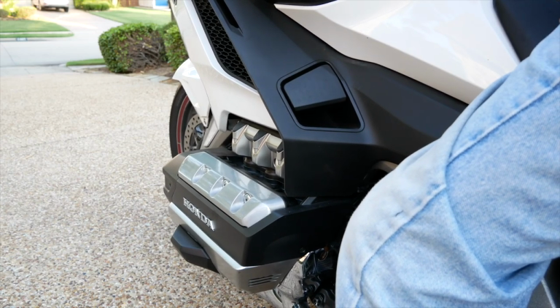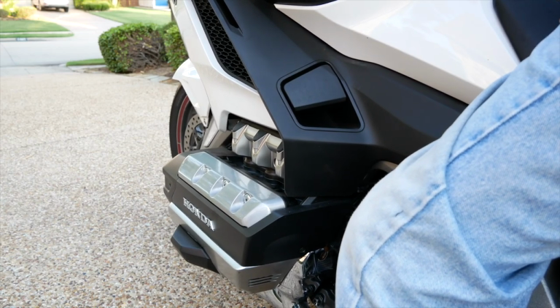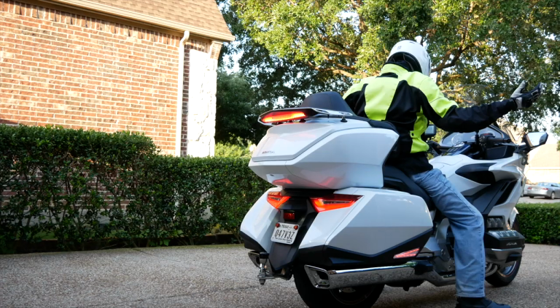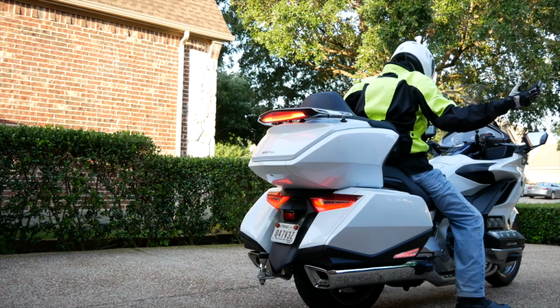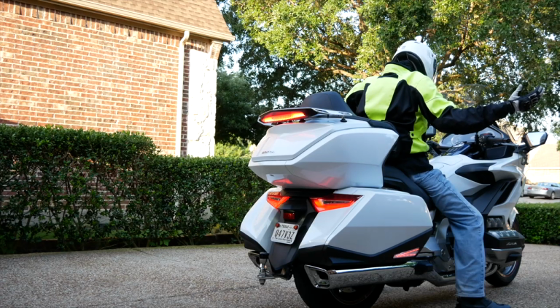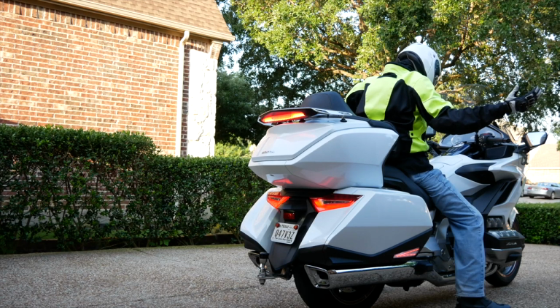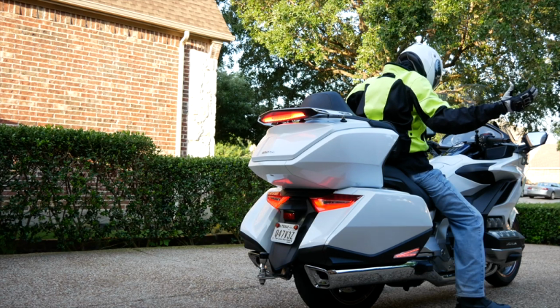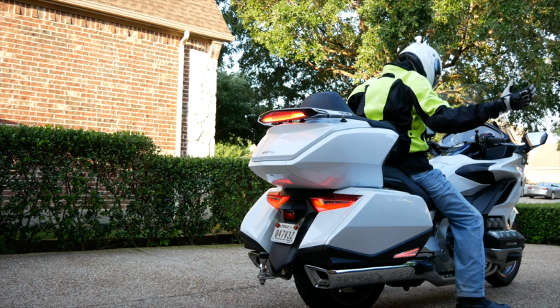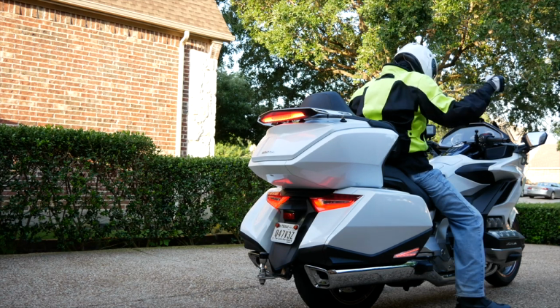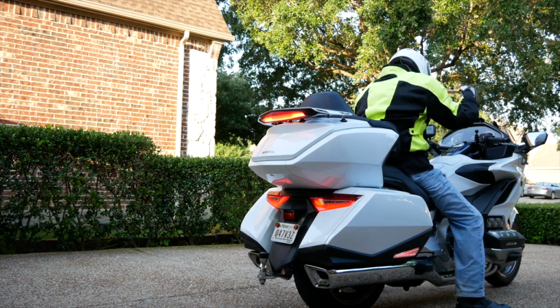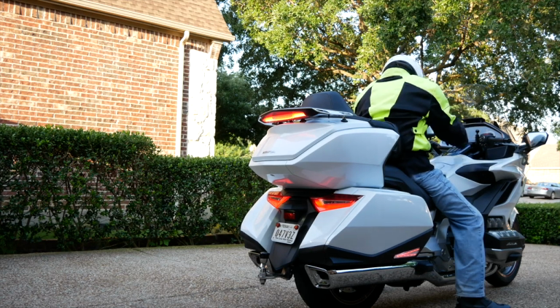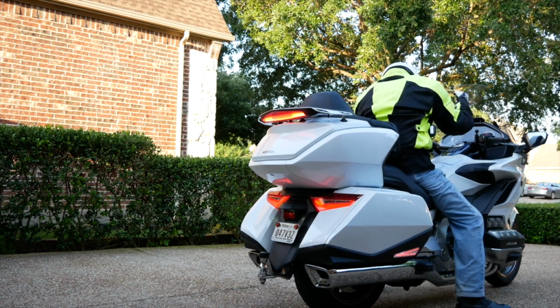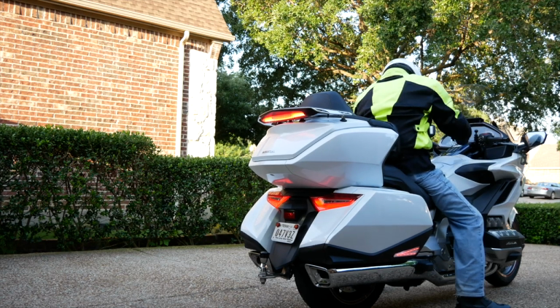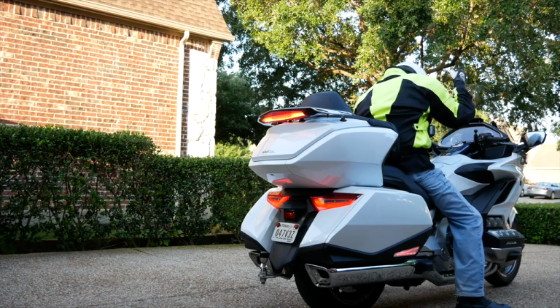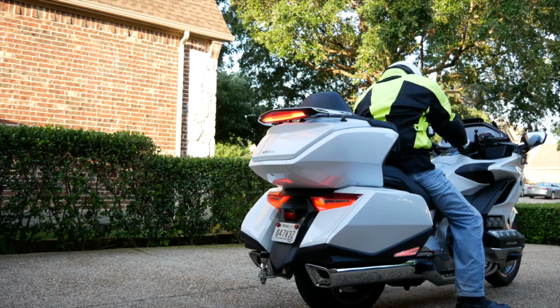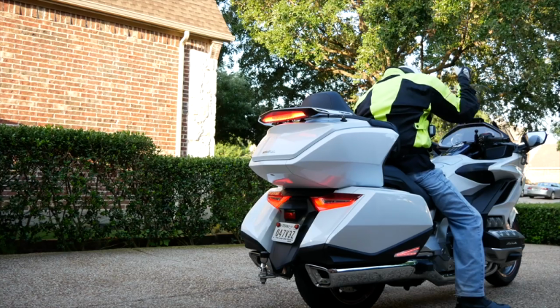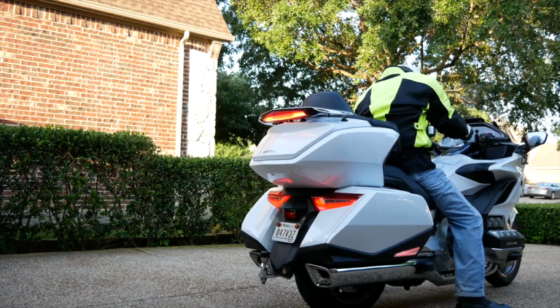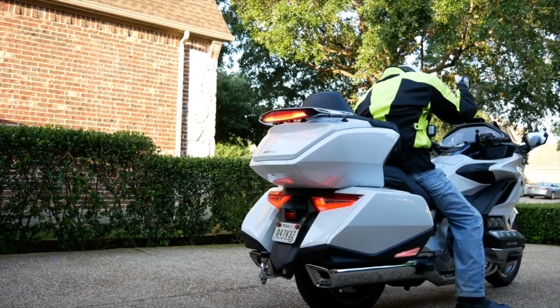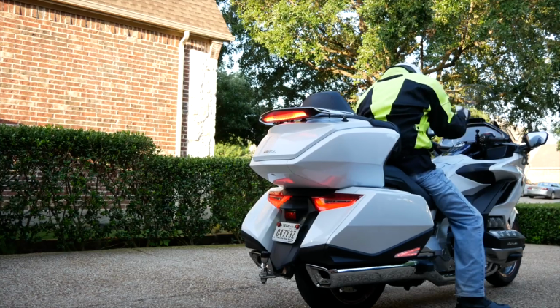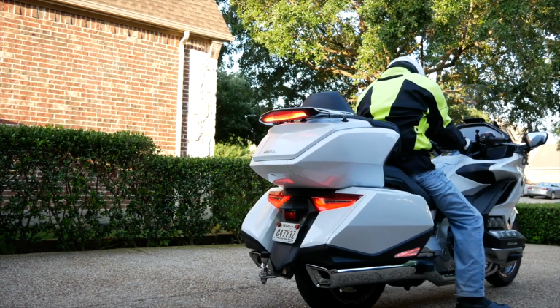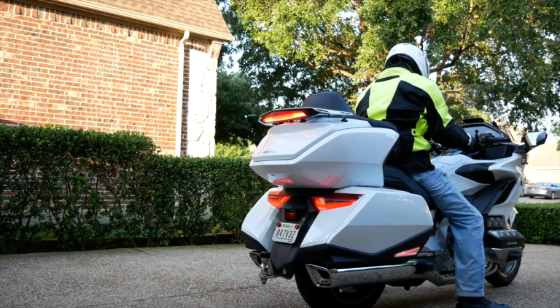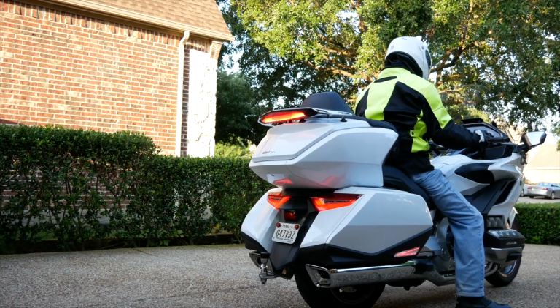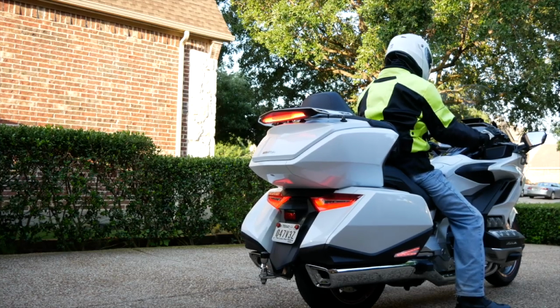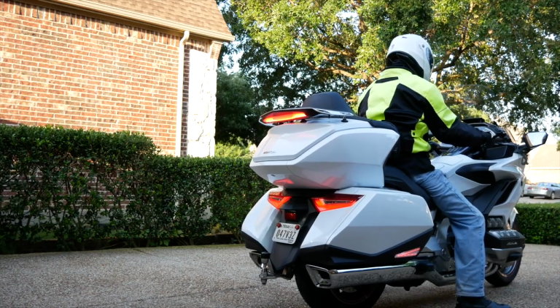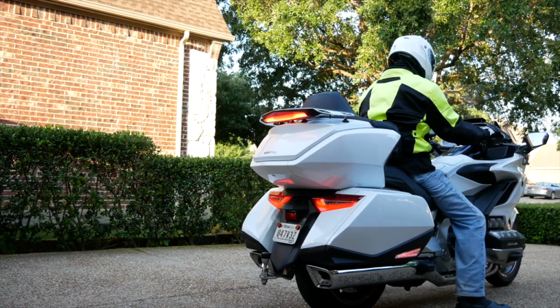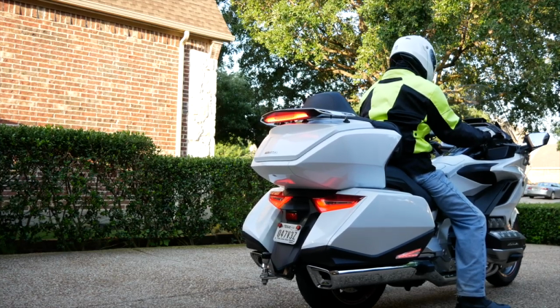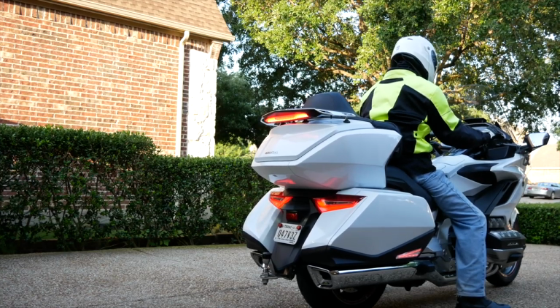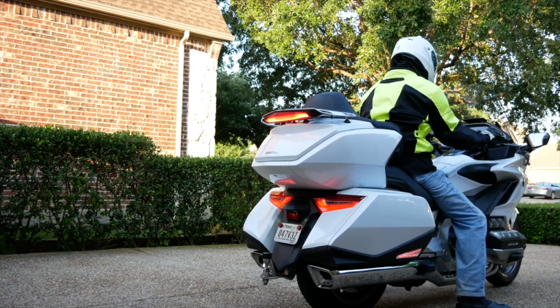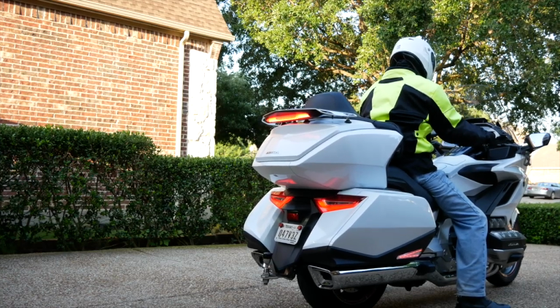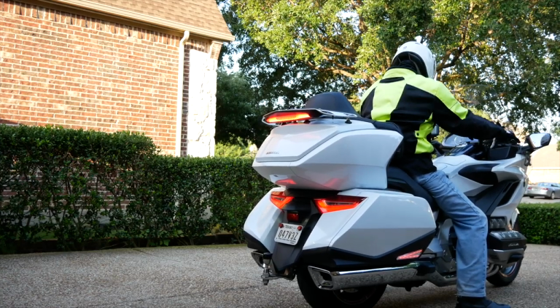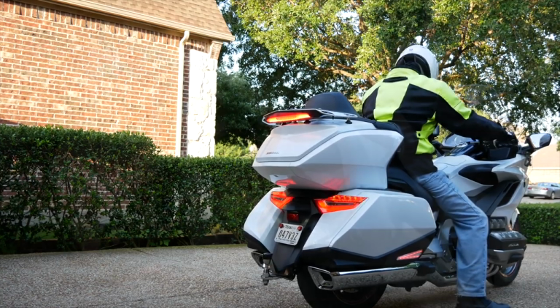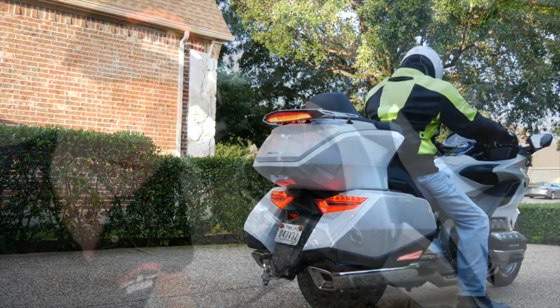We've all done it. Not only is it embarrassing, but it causes wear and tear on your parking brake.